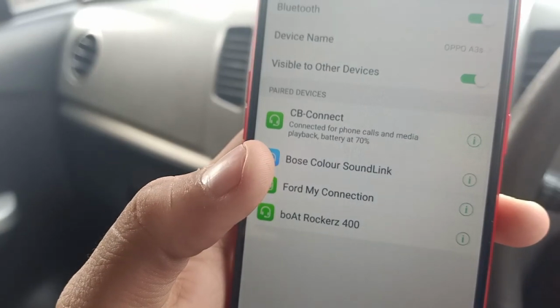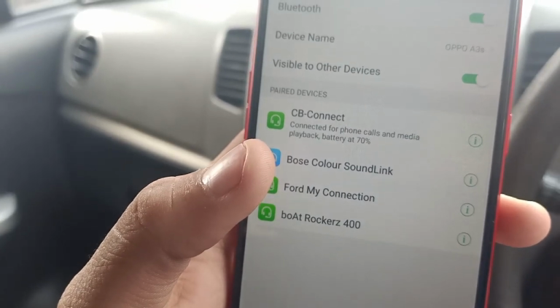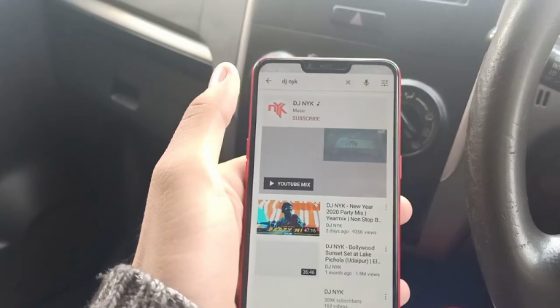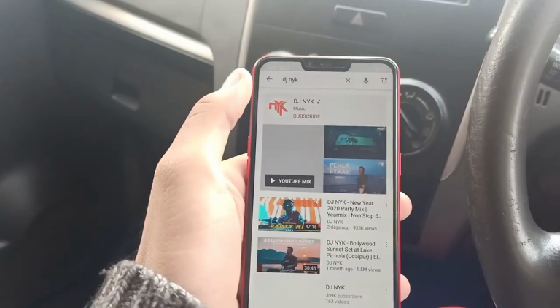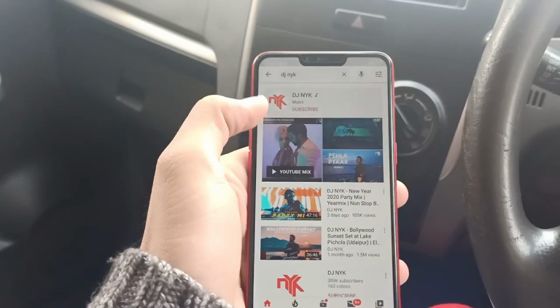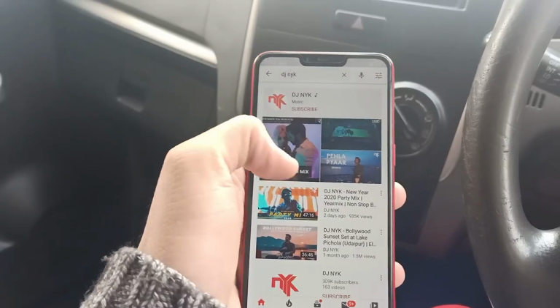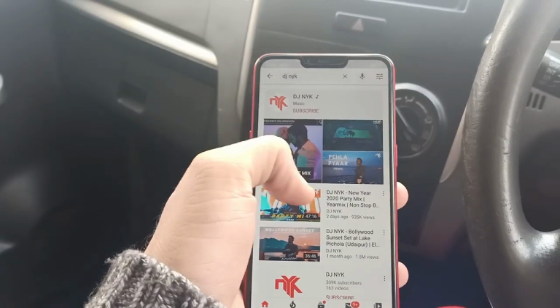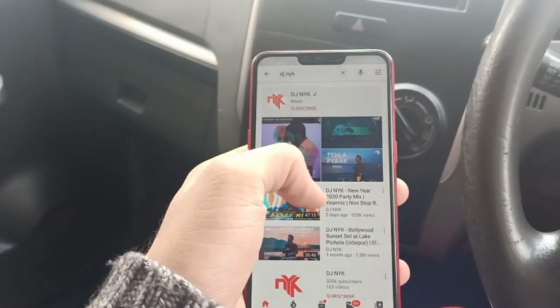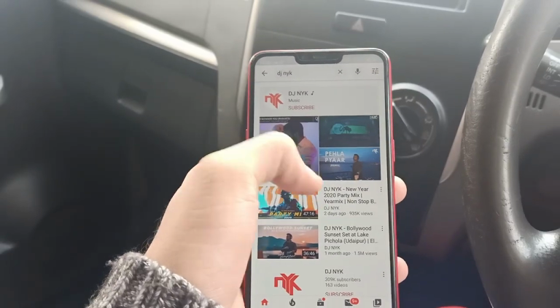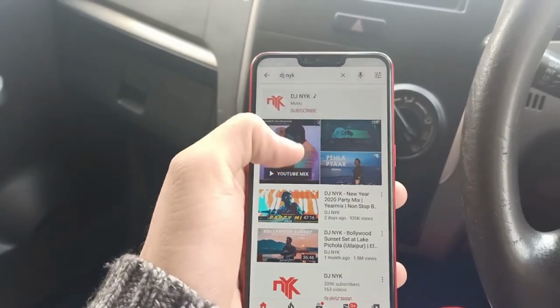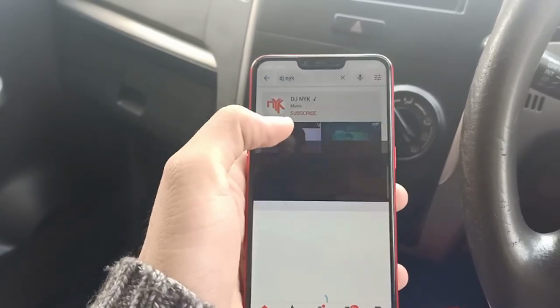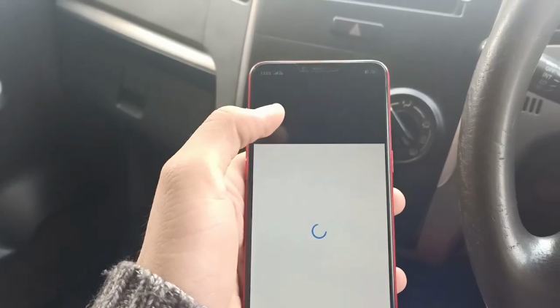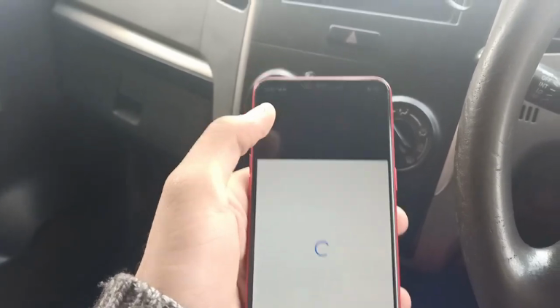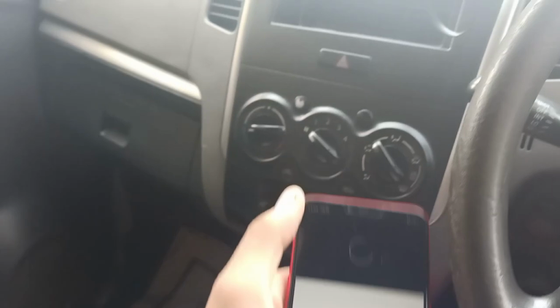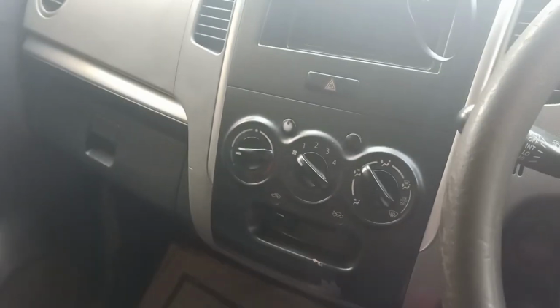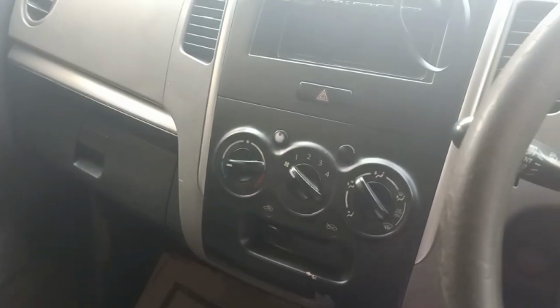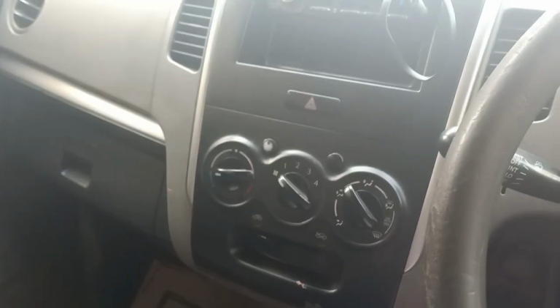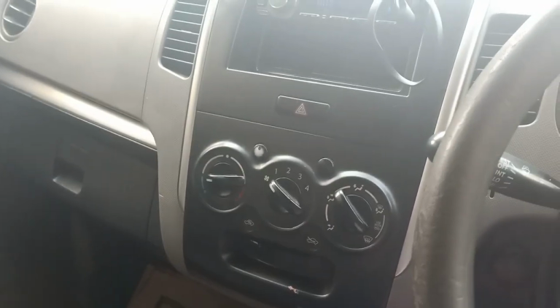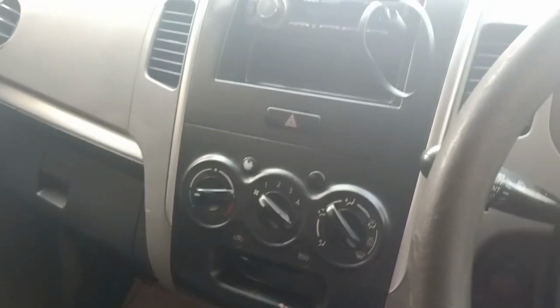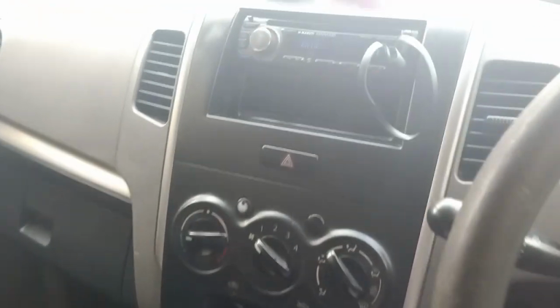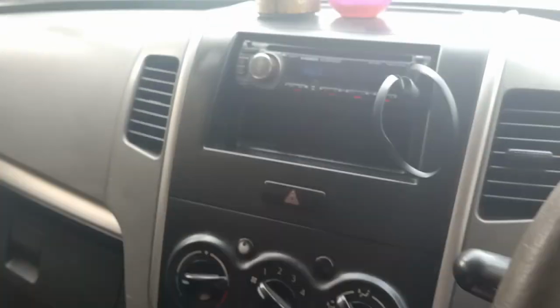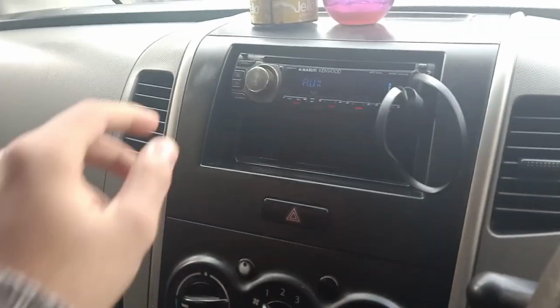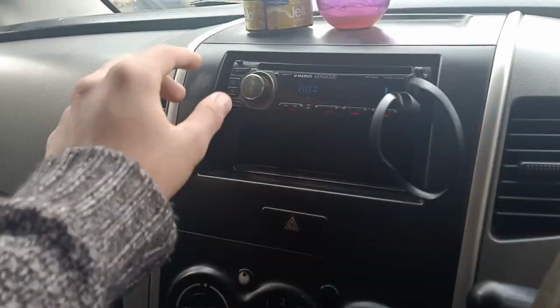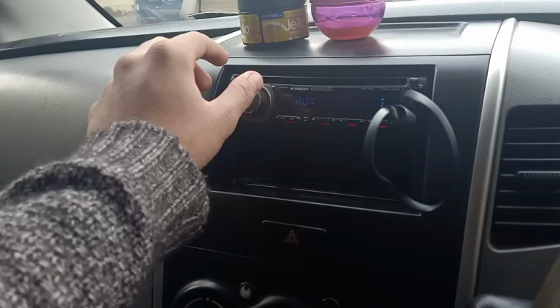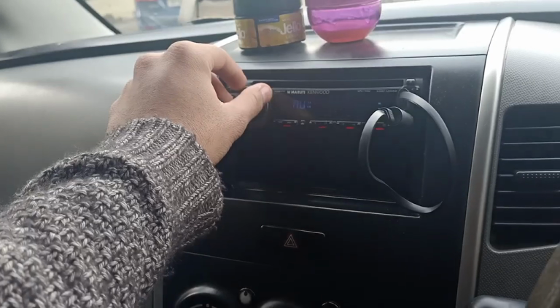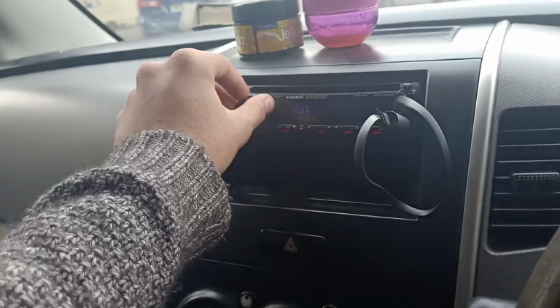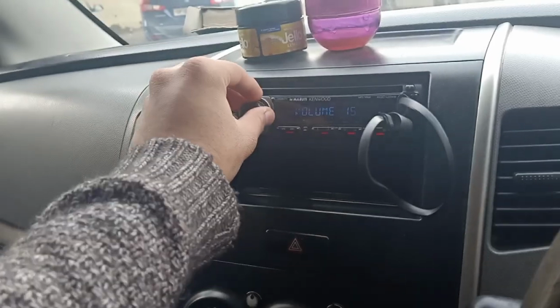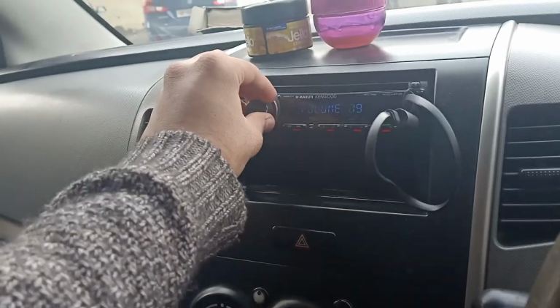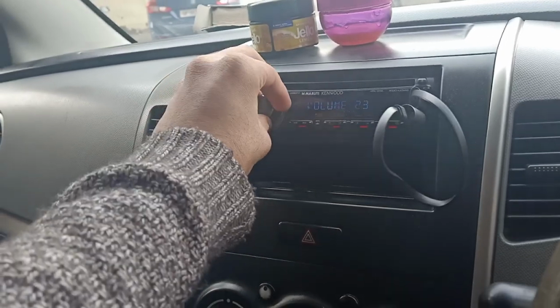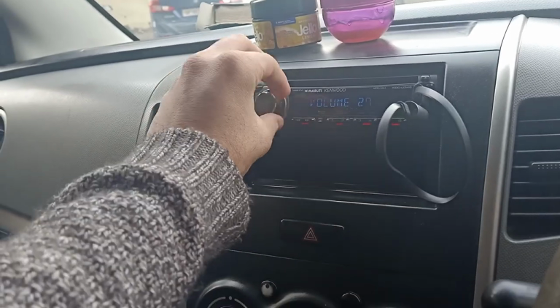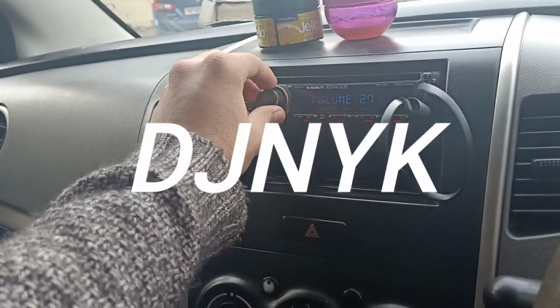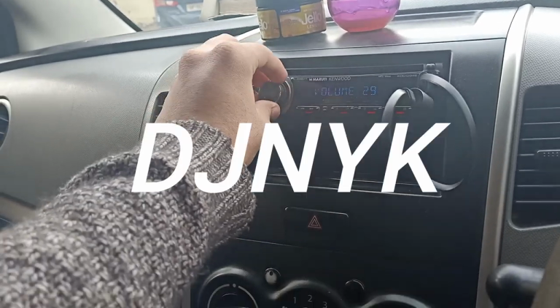Now that your device has been connected with your phone, let's test the device with some music and phone calls.